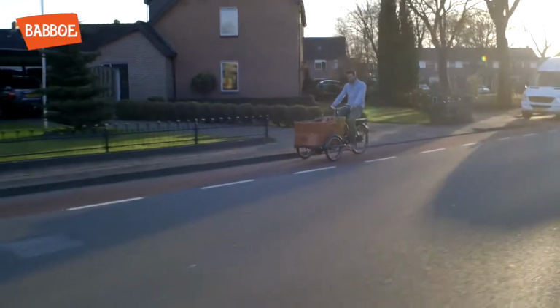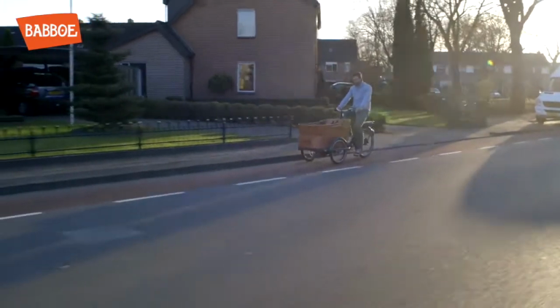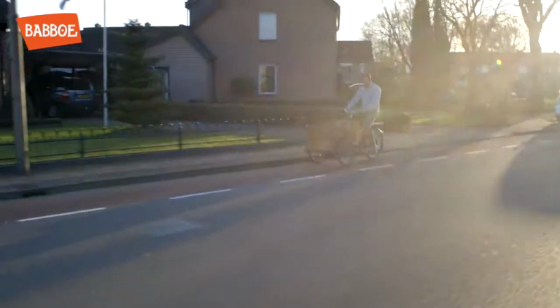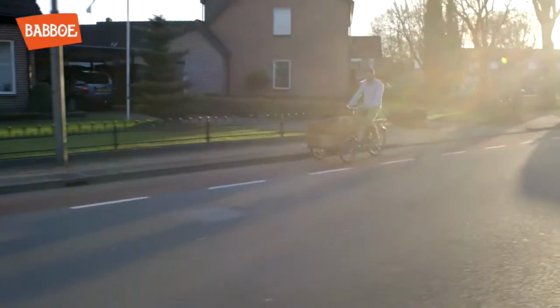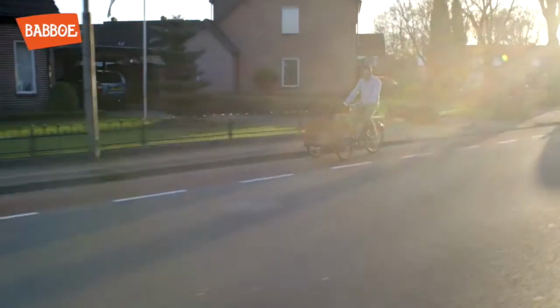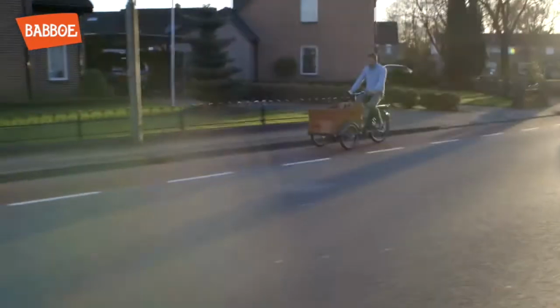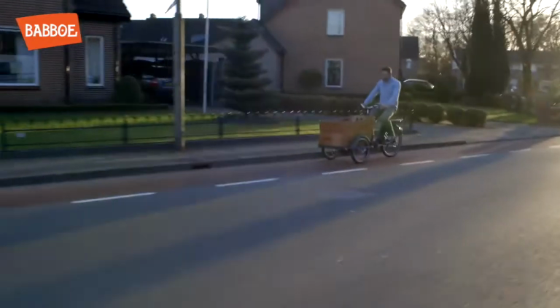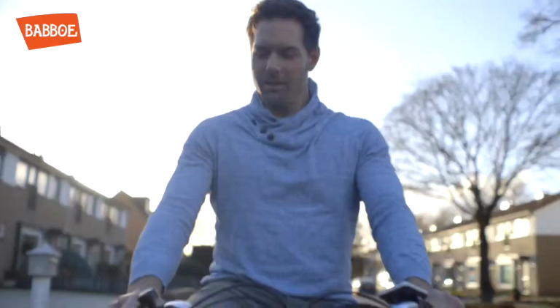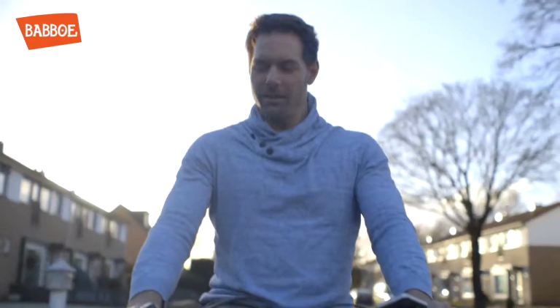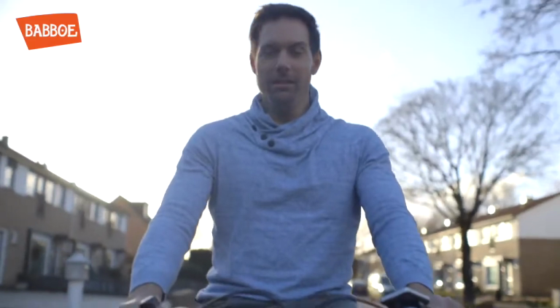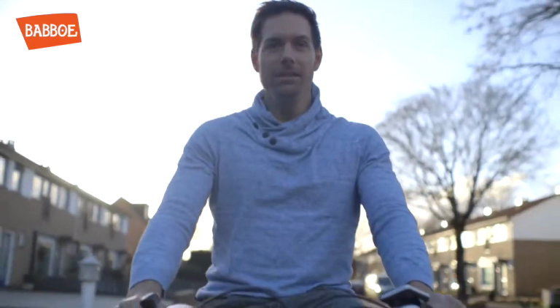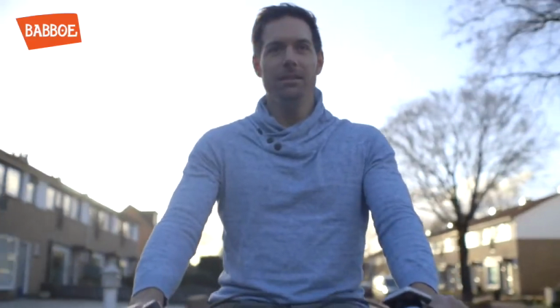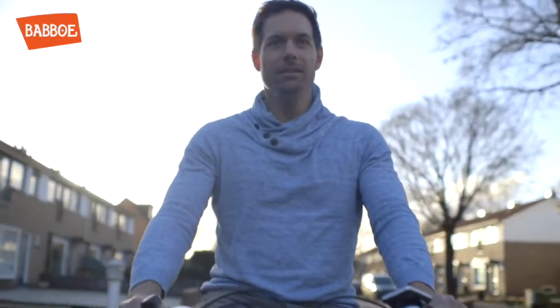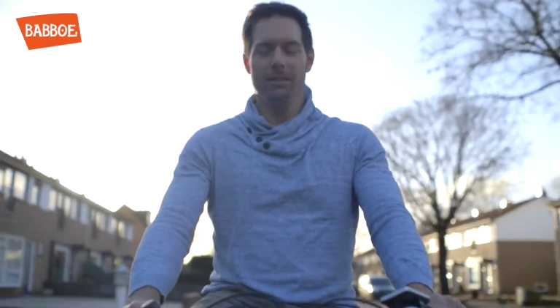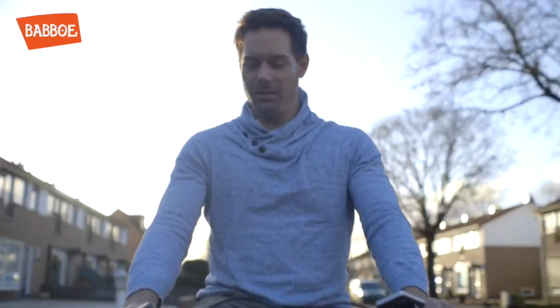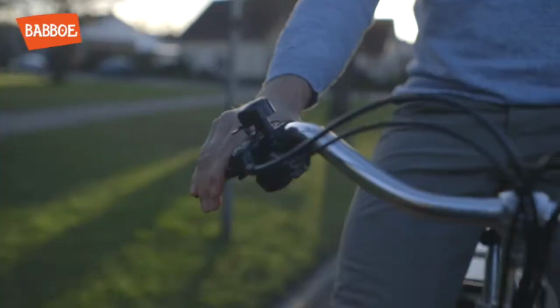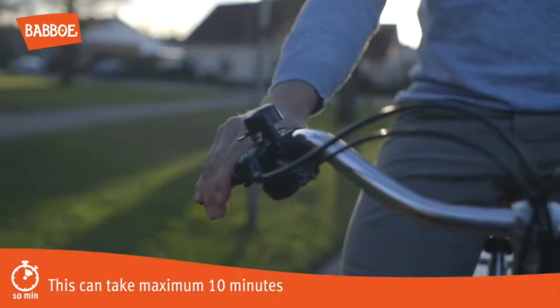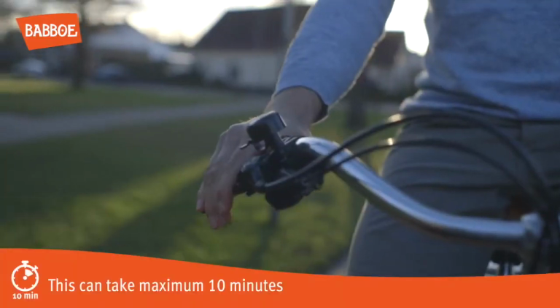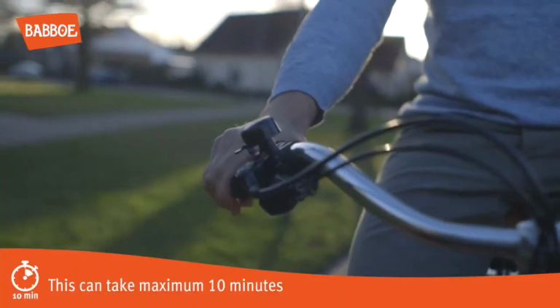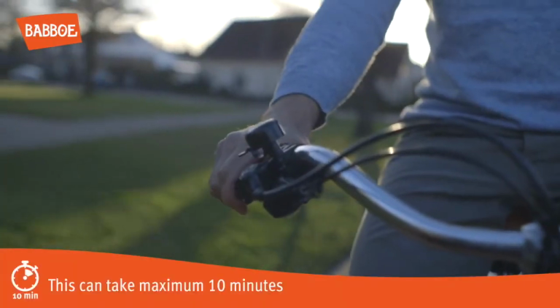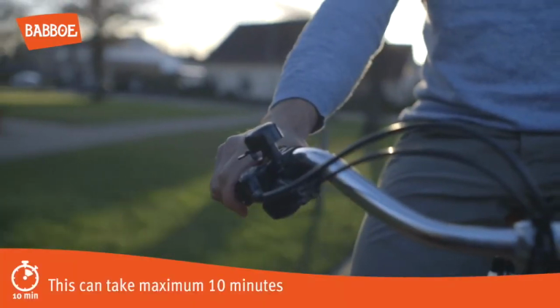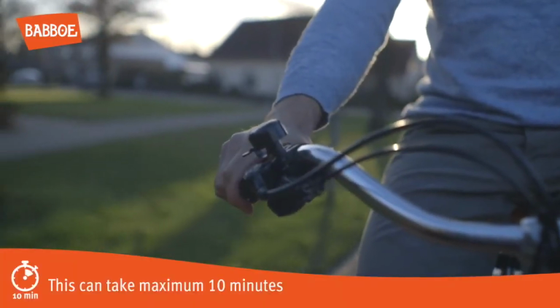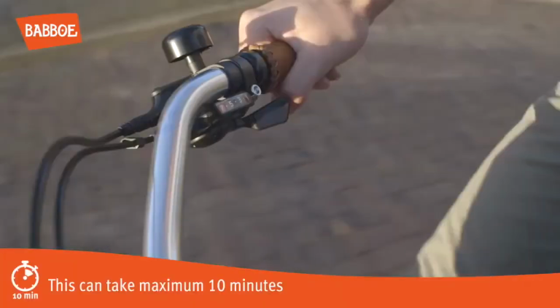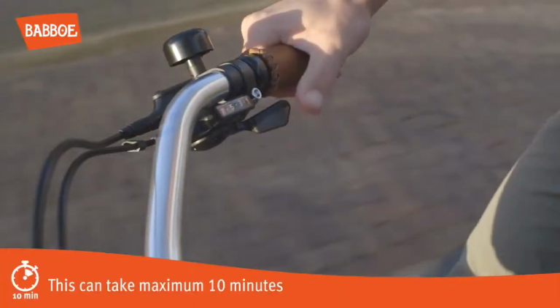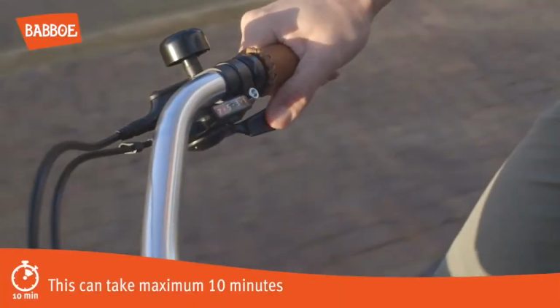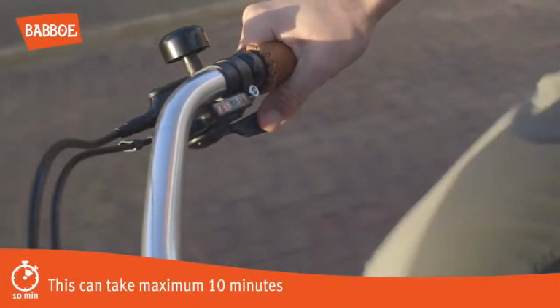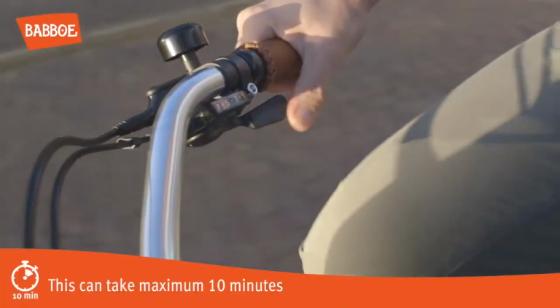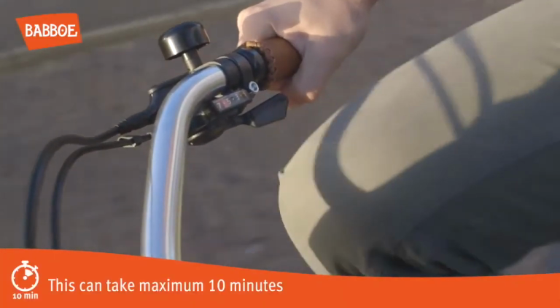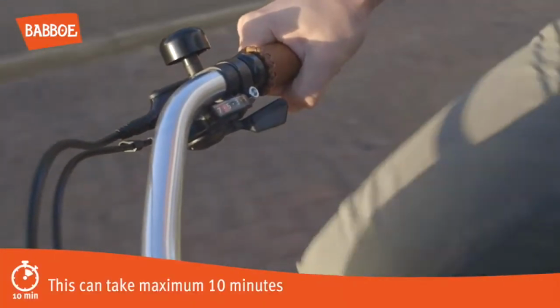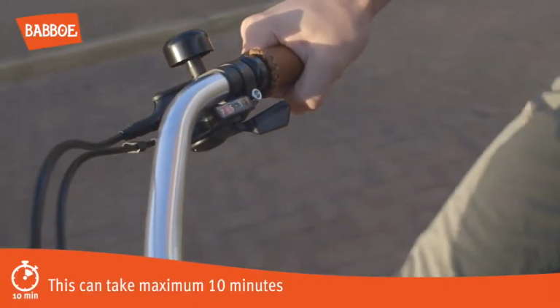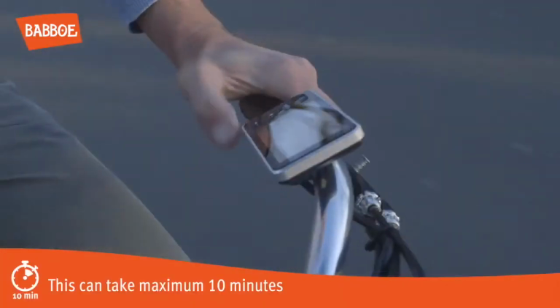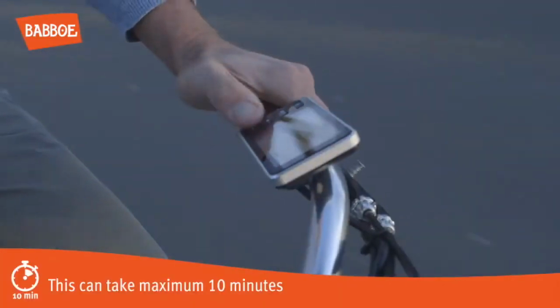After this, take your new cargo bike for a test ride and check the brakes, gears, and the electrical system again.